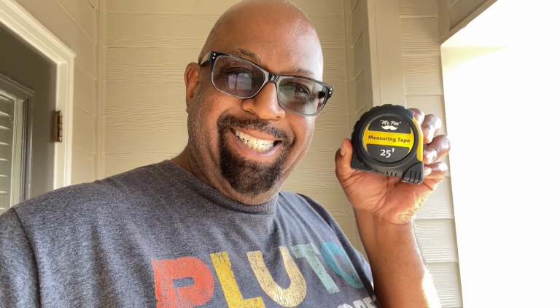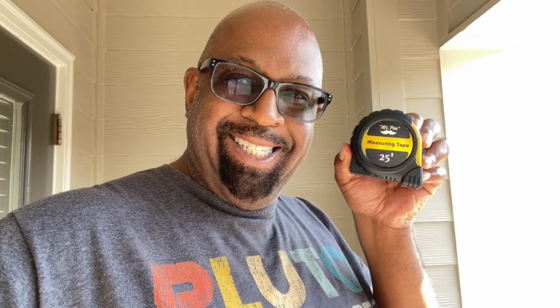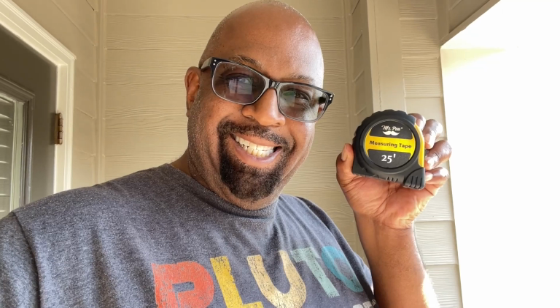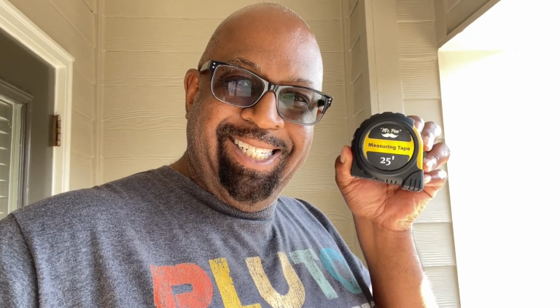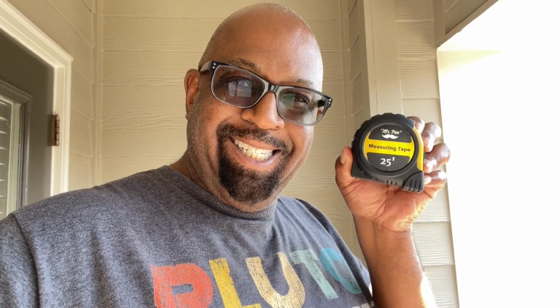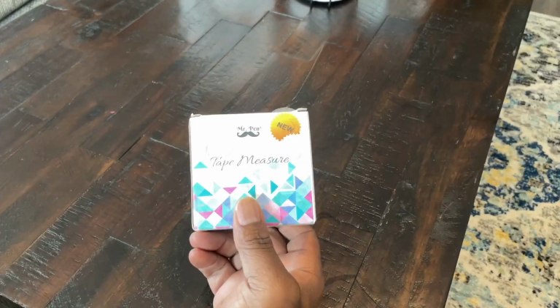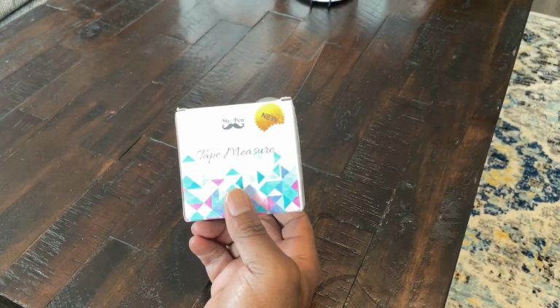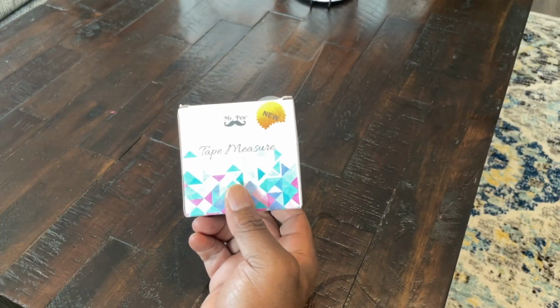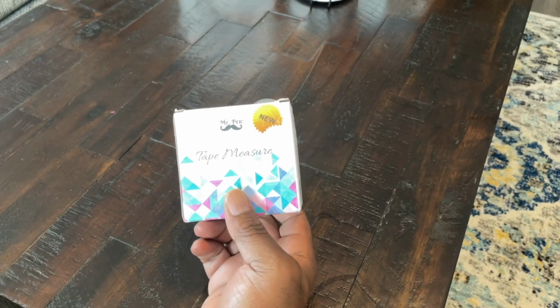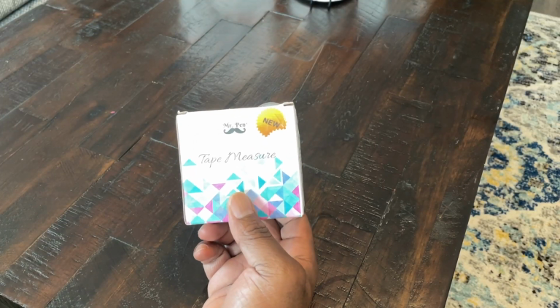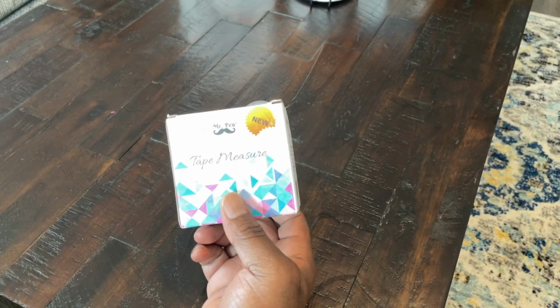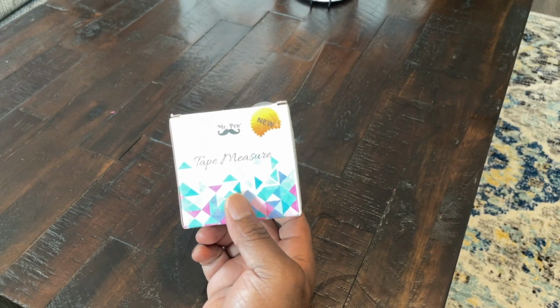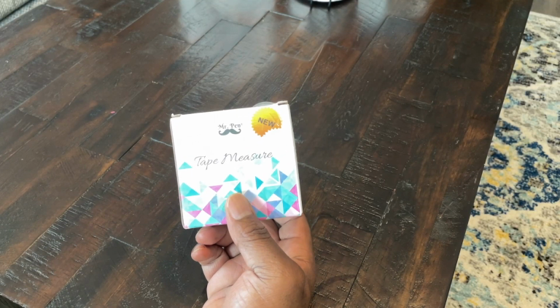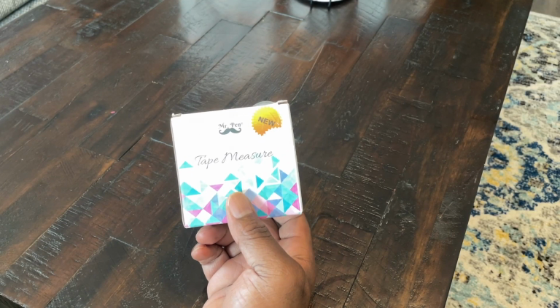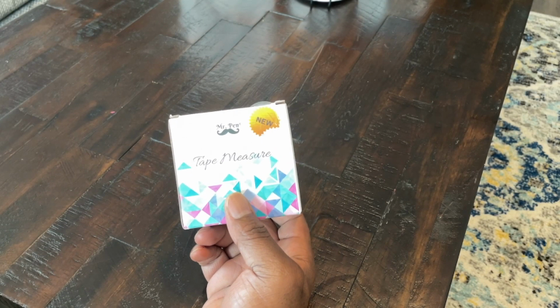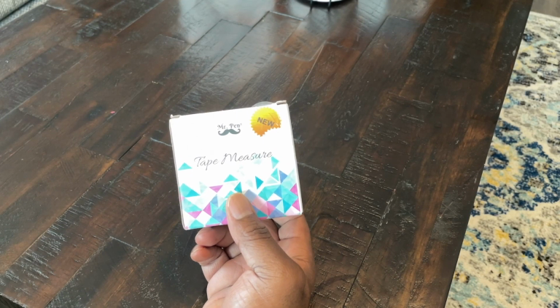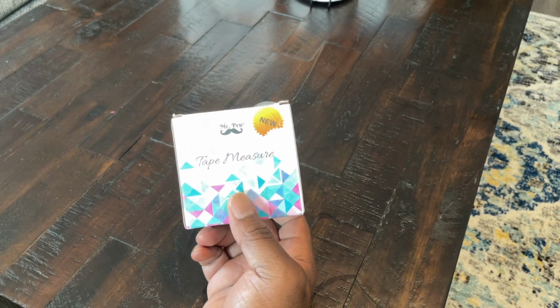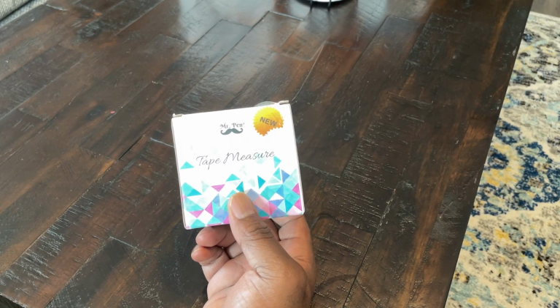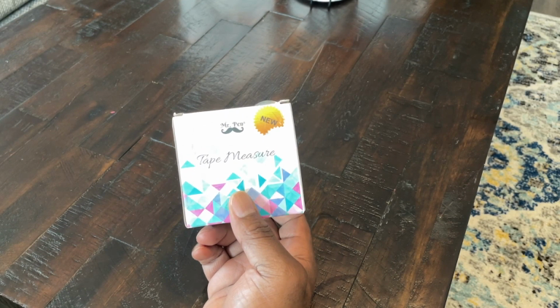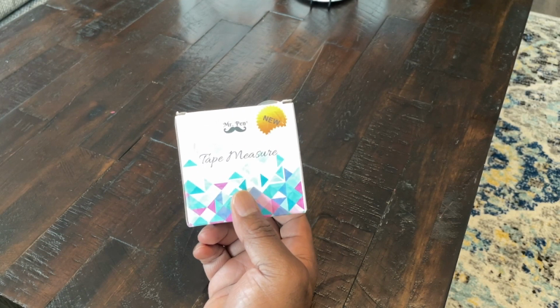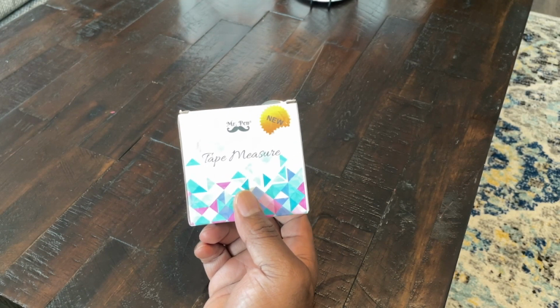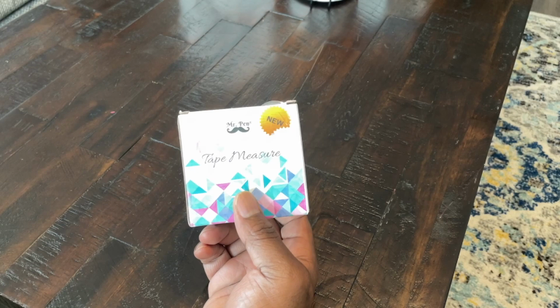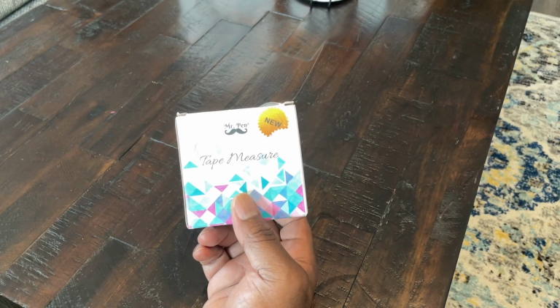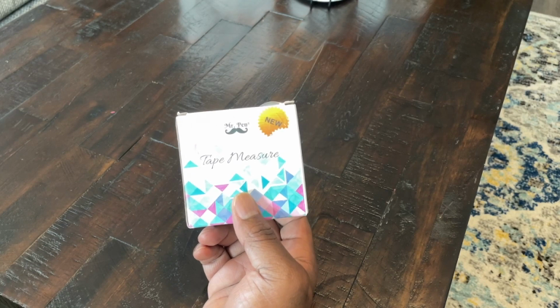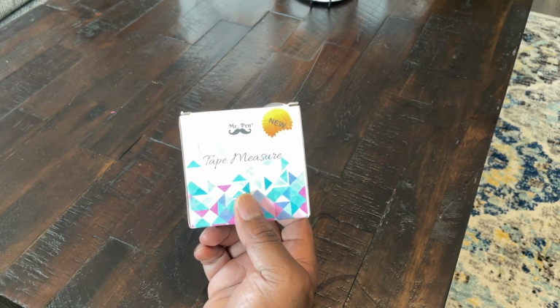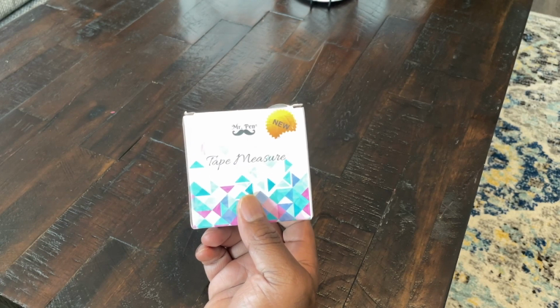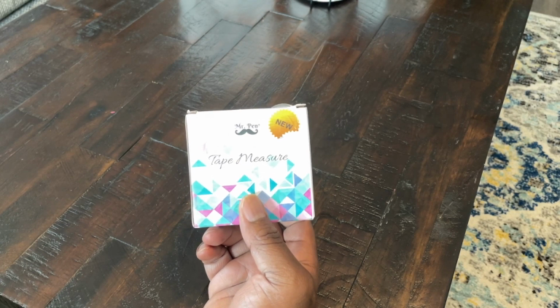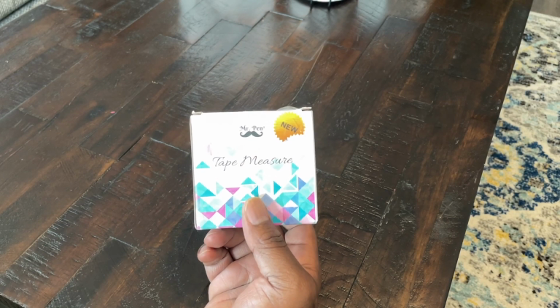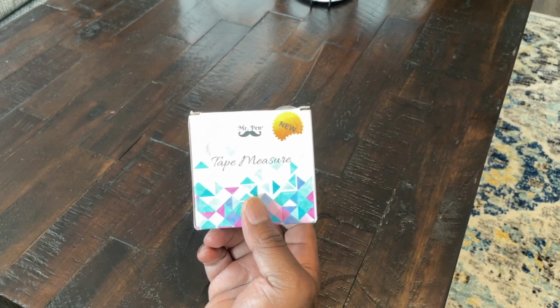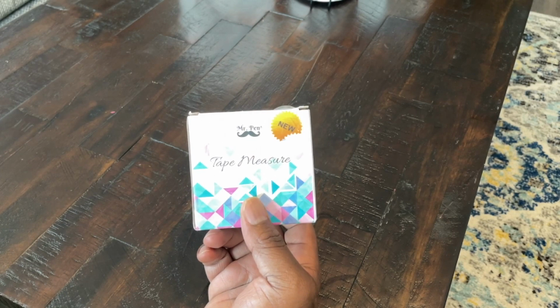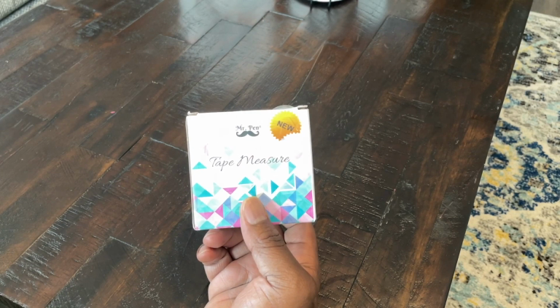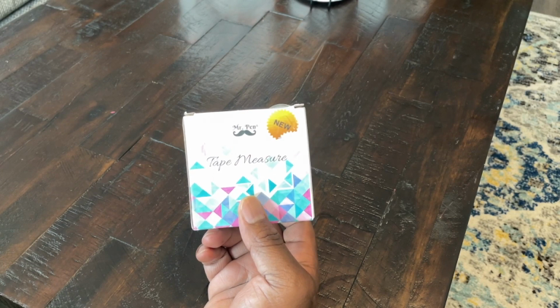Hey guys, it's Tony. Today I'm going to be doing an unboxing and initial thoughts on the Mr. Pen tape measure.